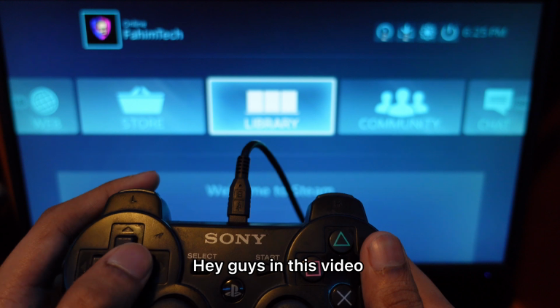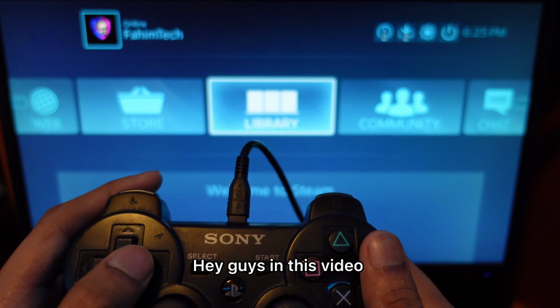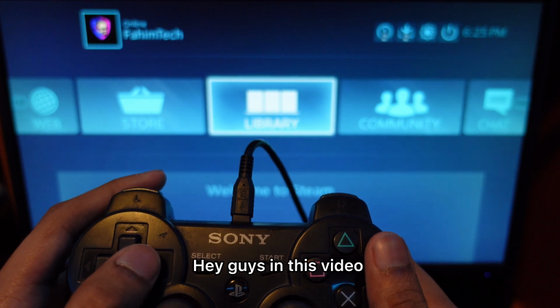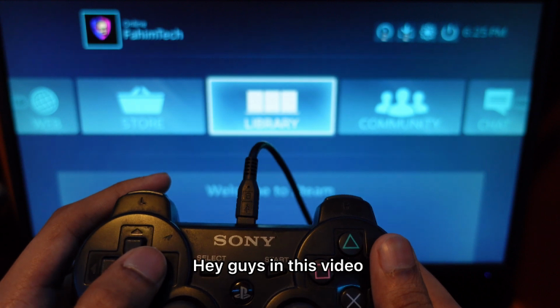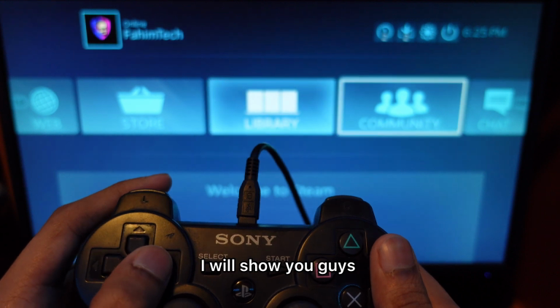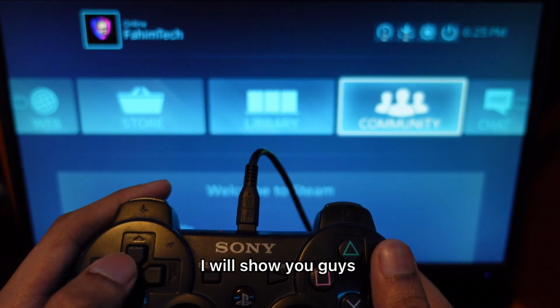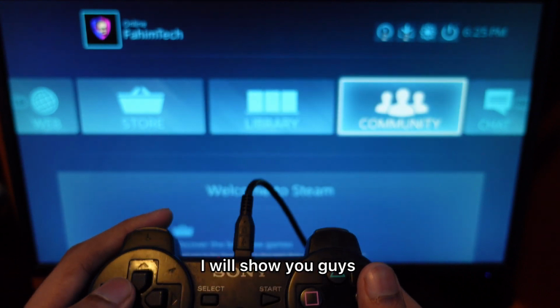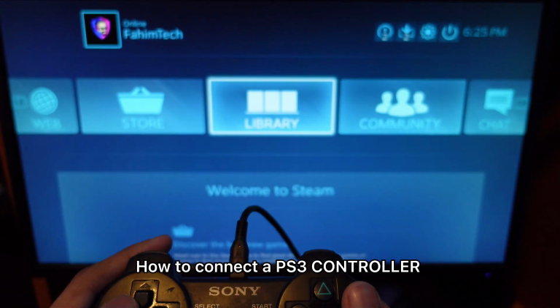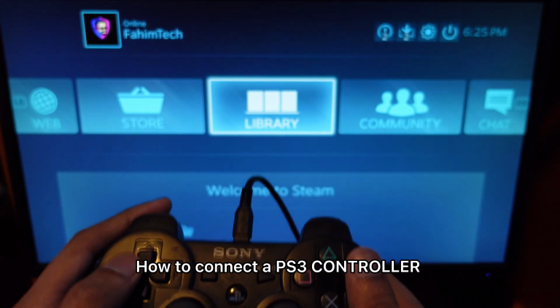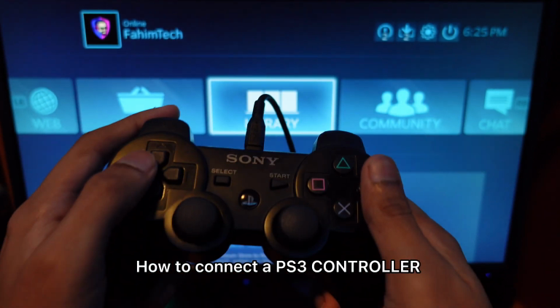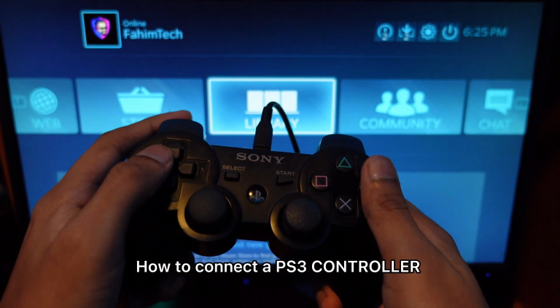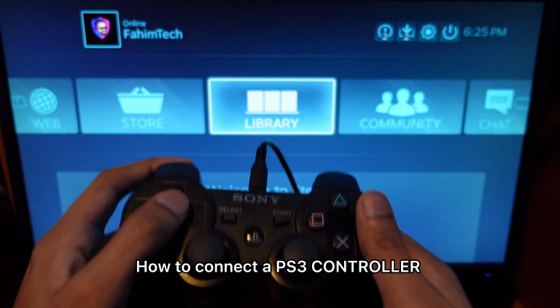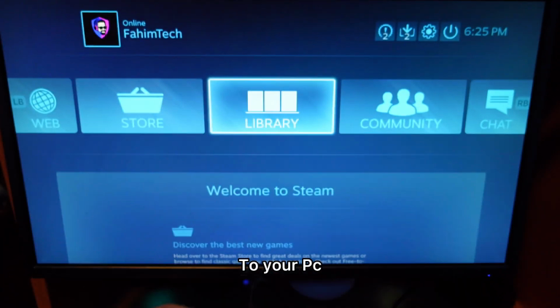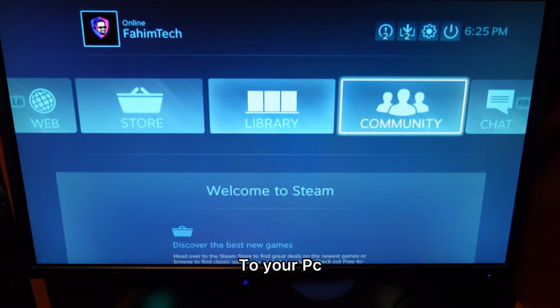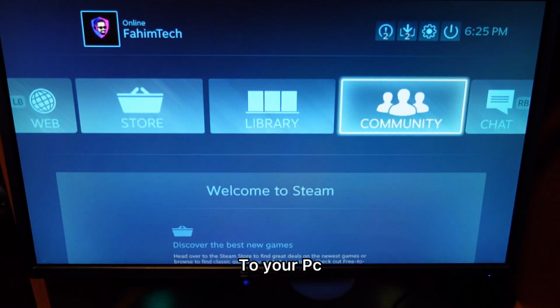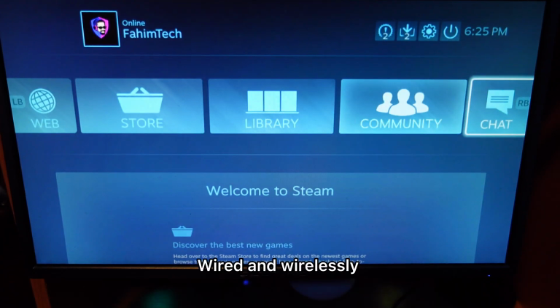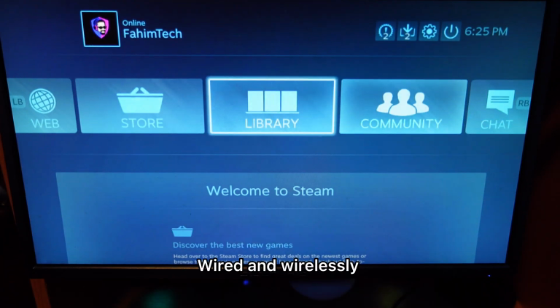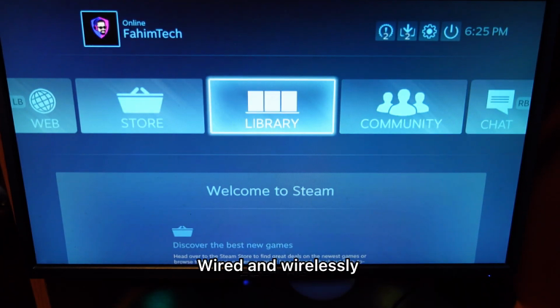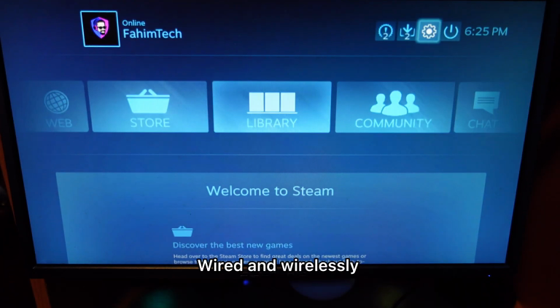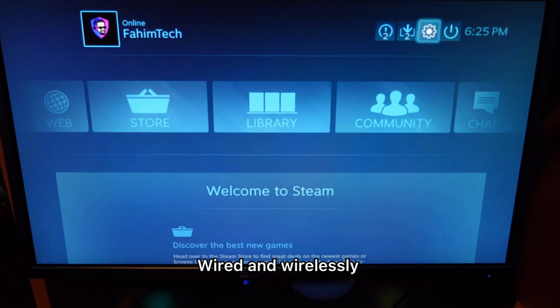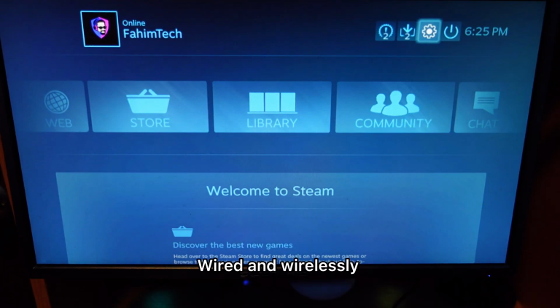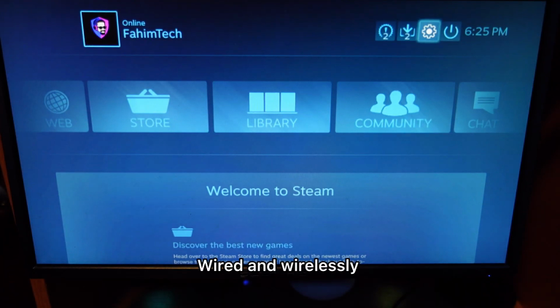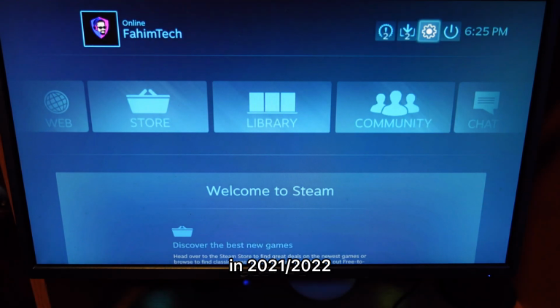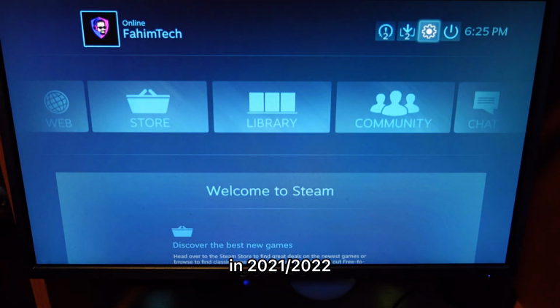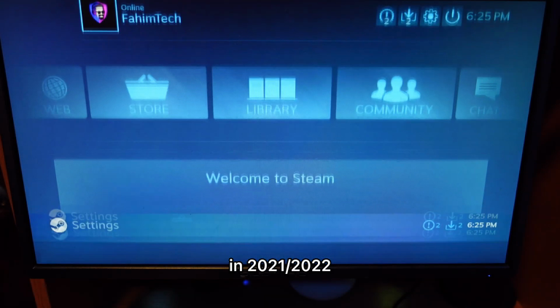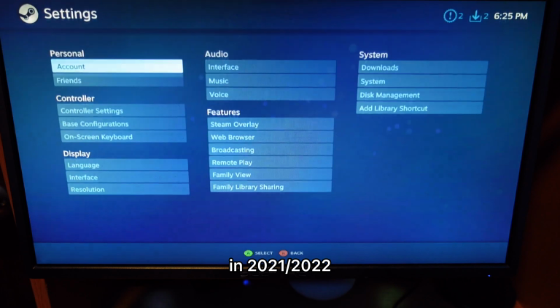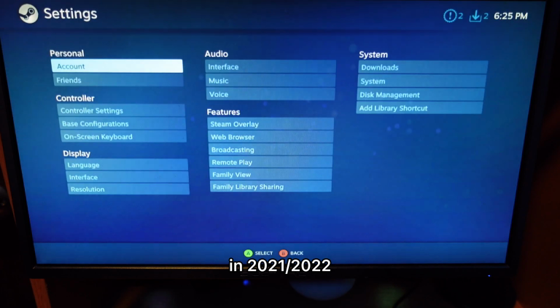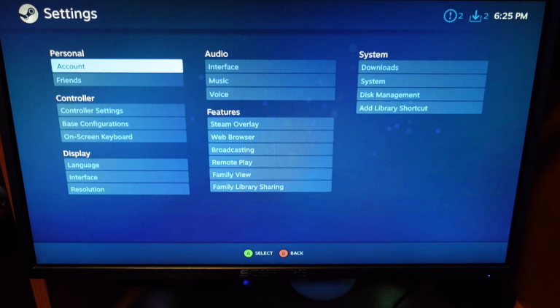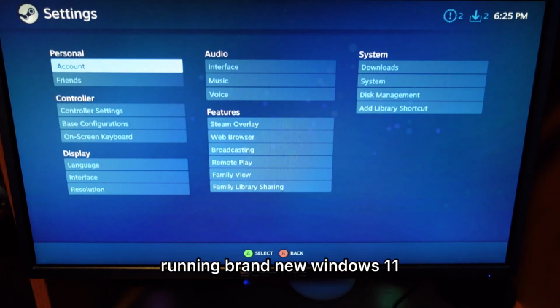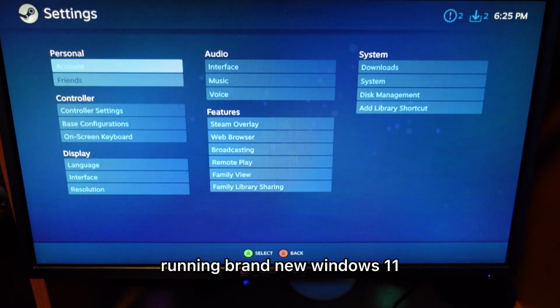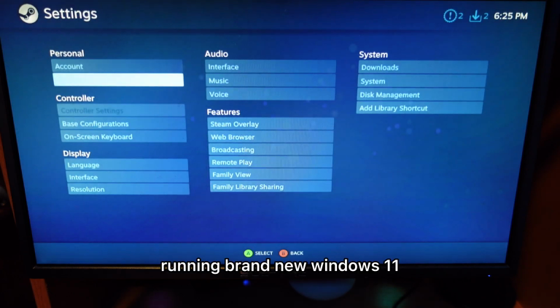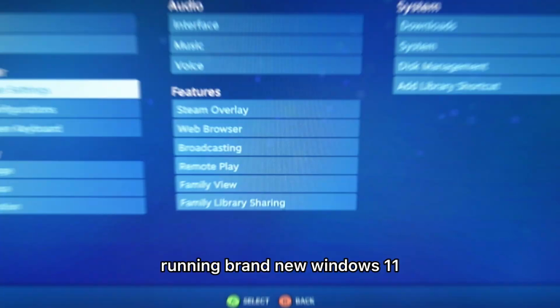Hey guys, in this video I'm connecting a PS3 controller to PC. I bought it wireless in 2022, running the brand new Windows 11.